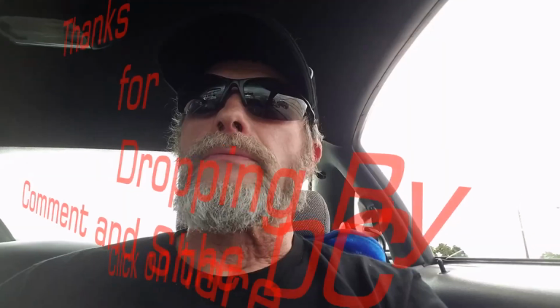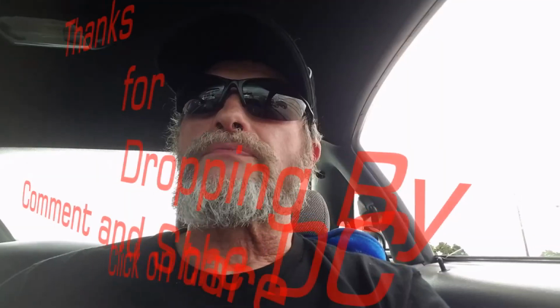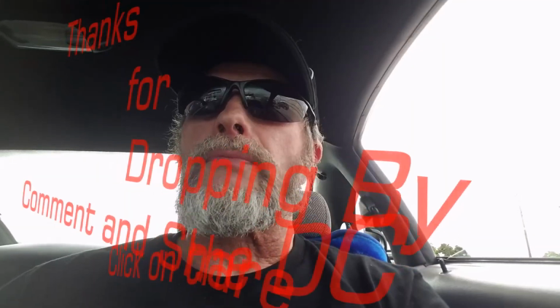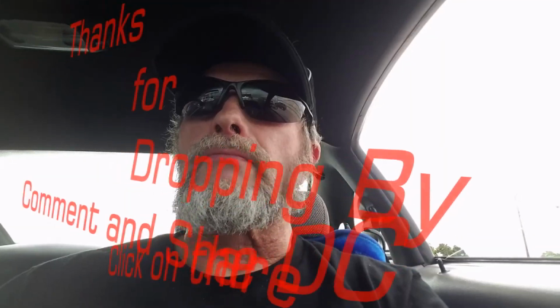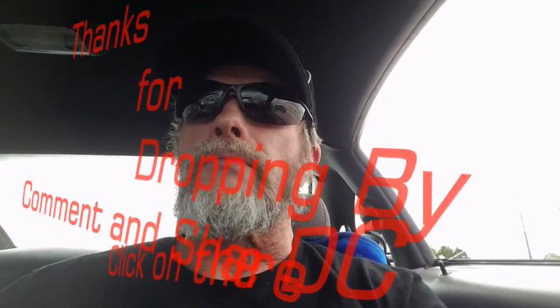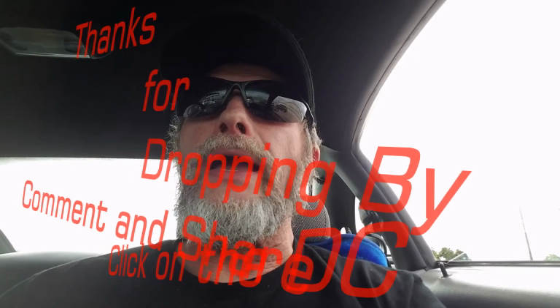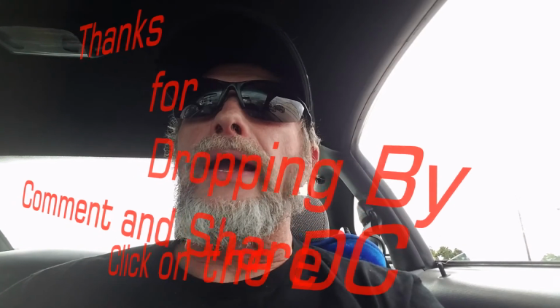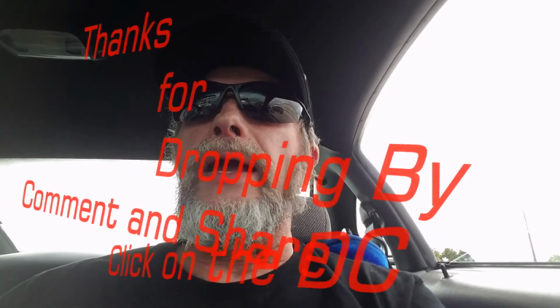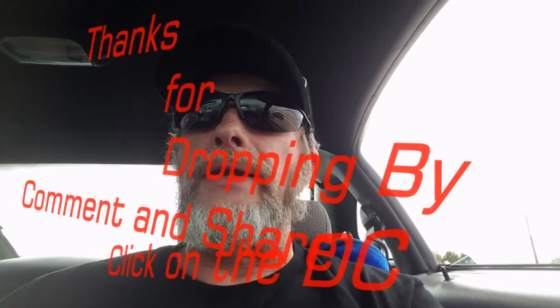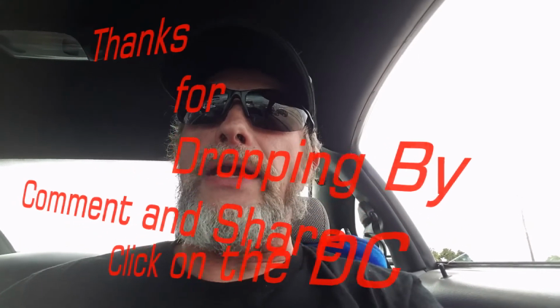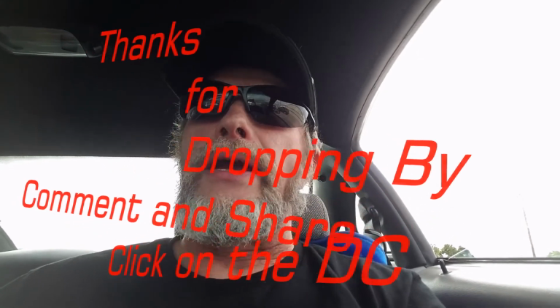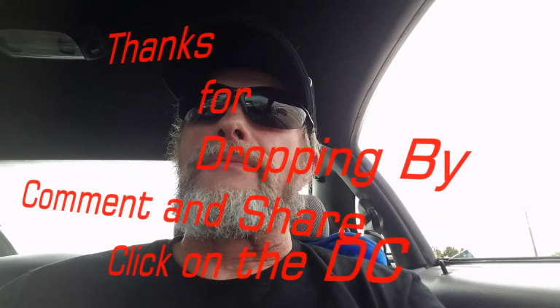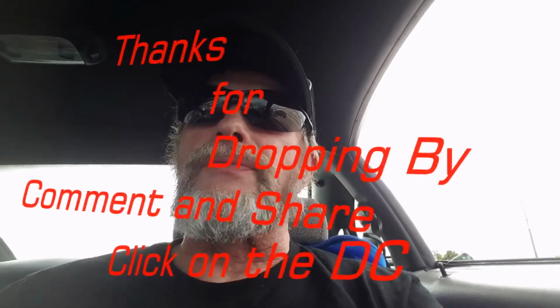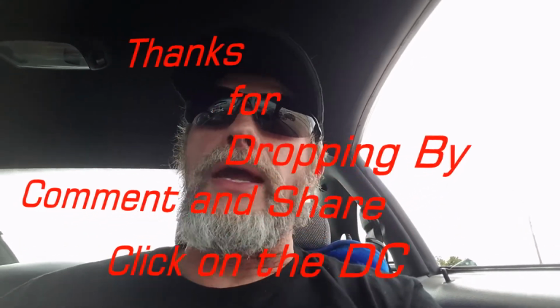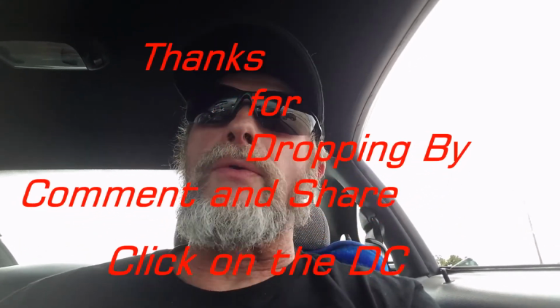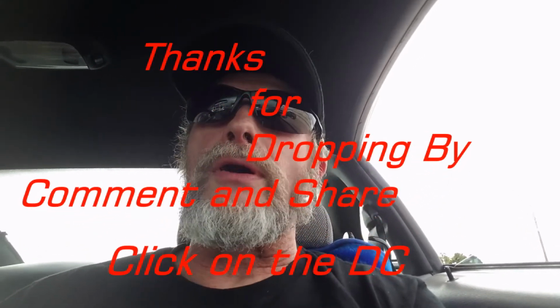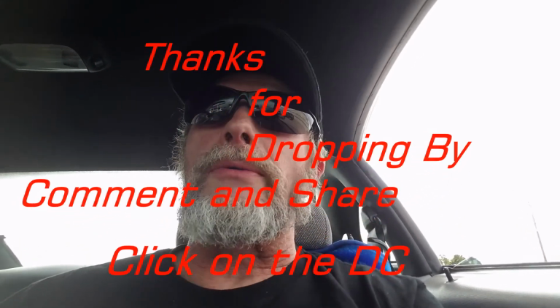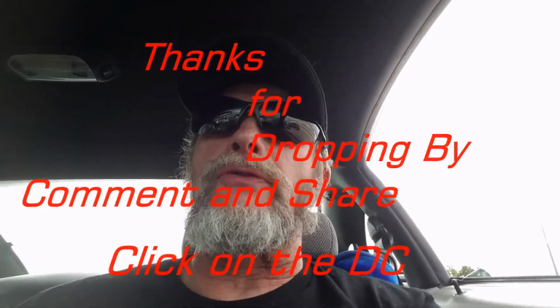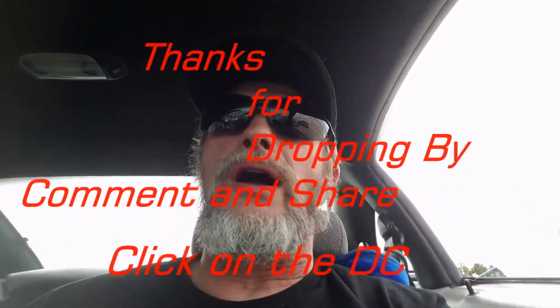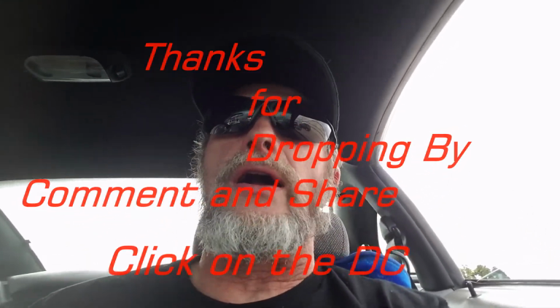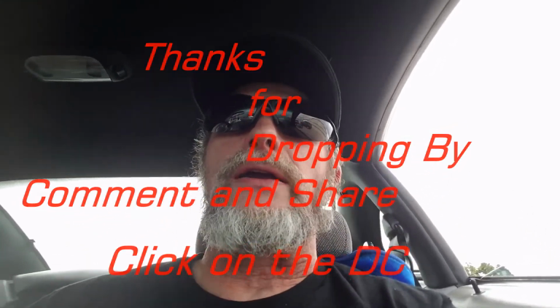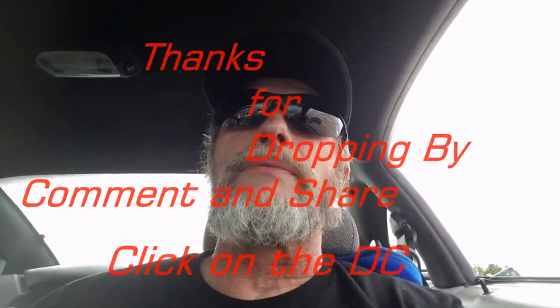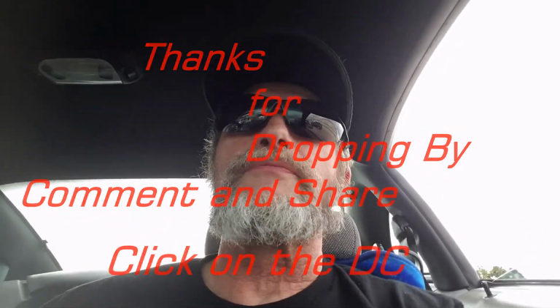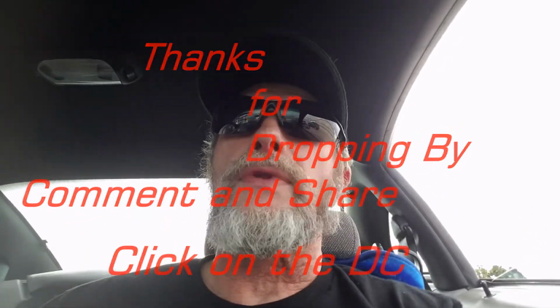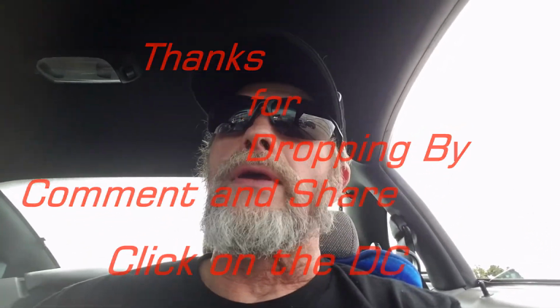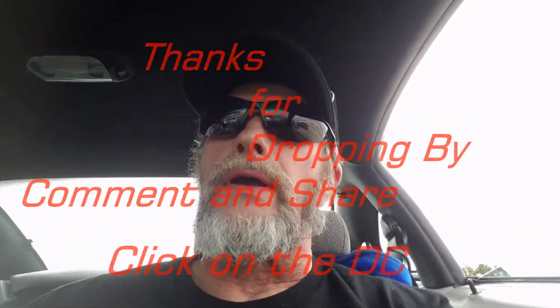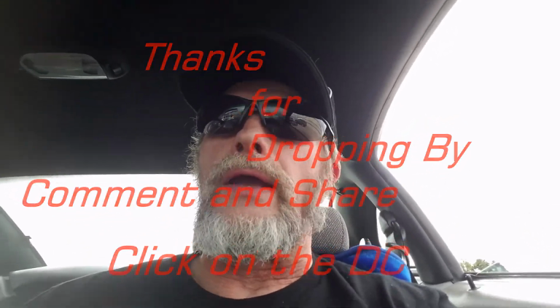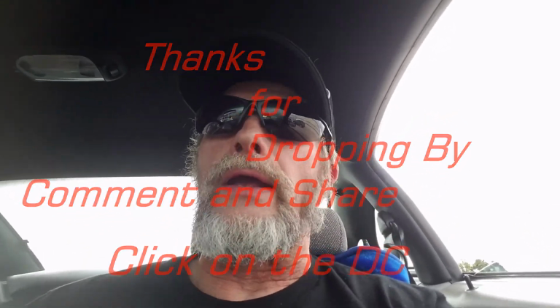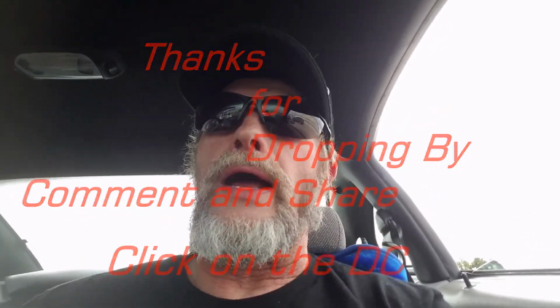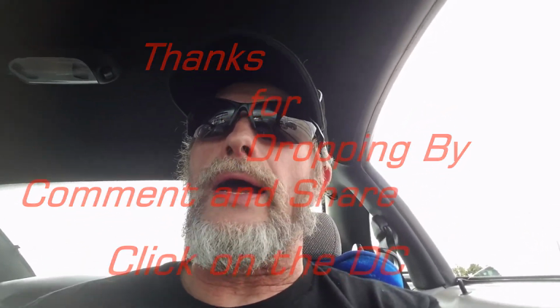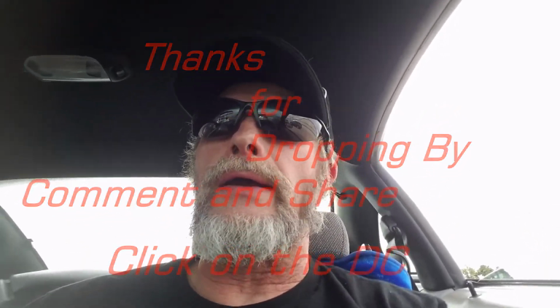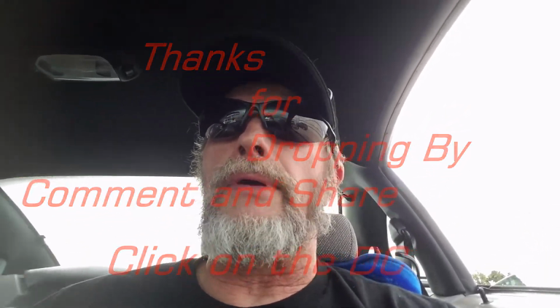Hey, Dana here, and welcome to my vlog, and I am at...